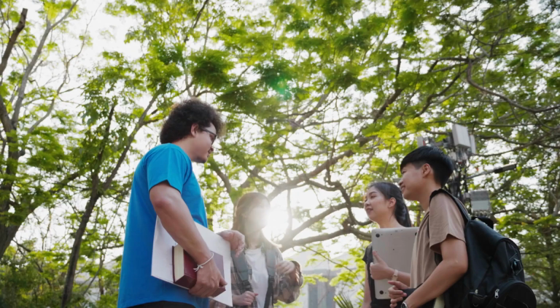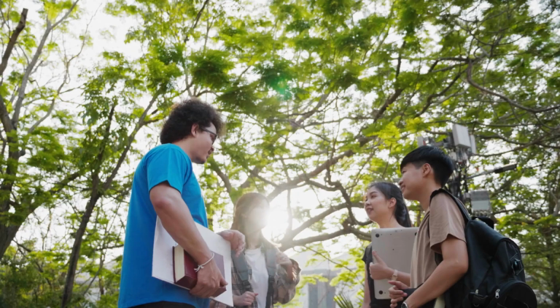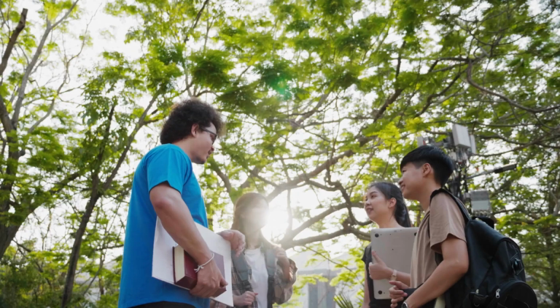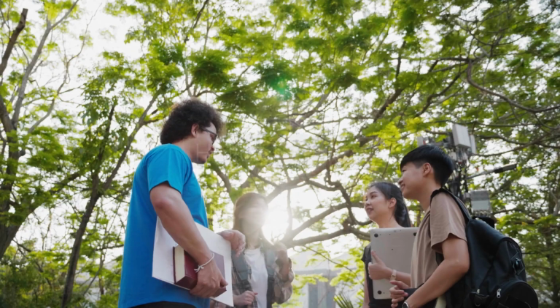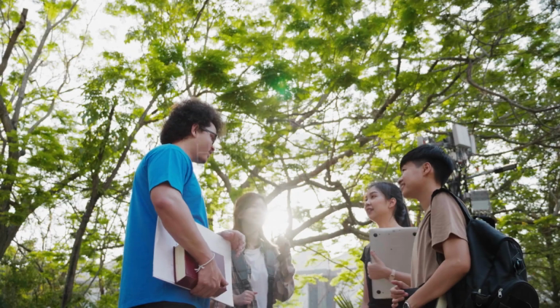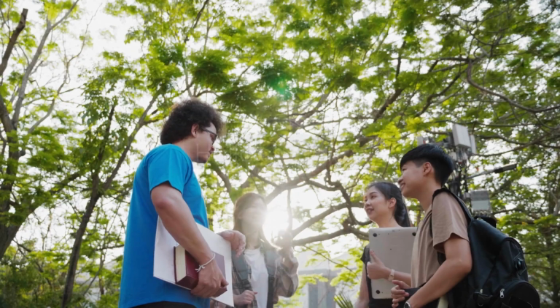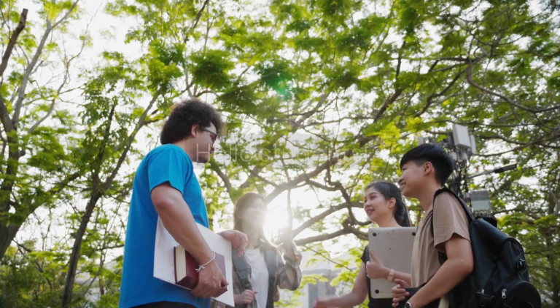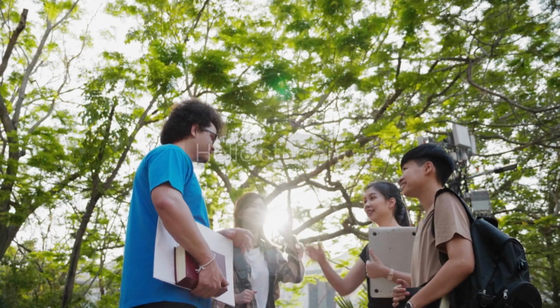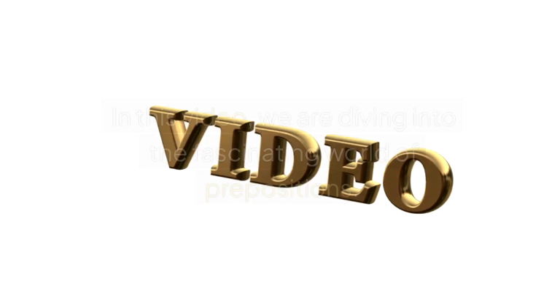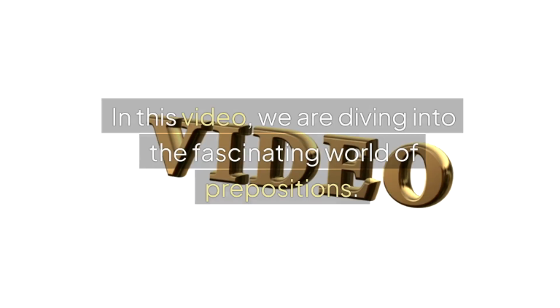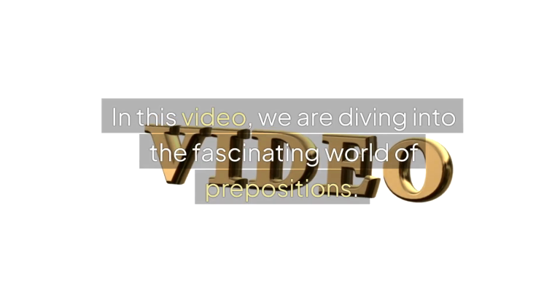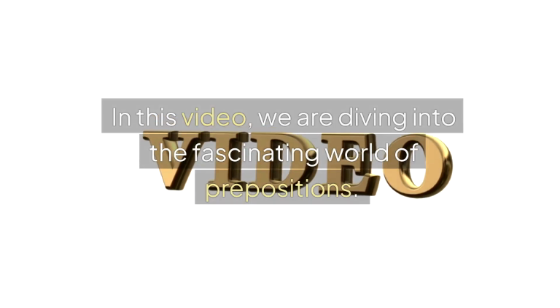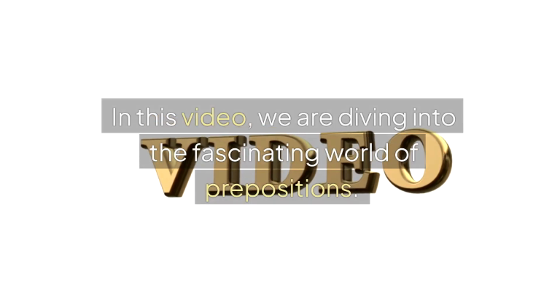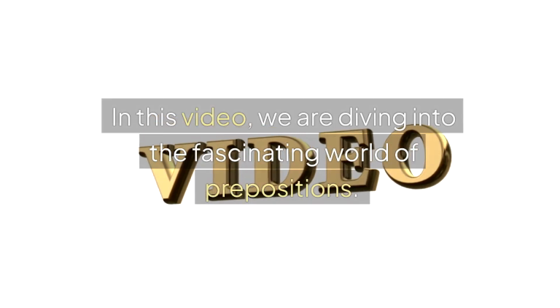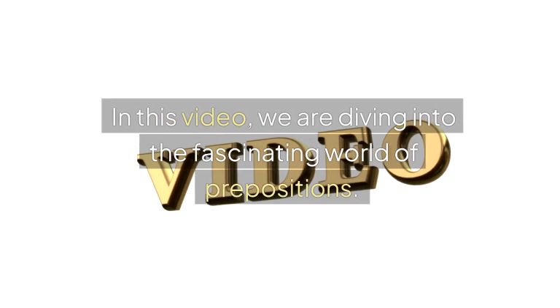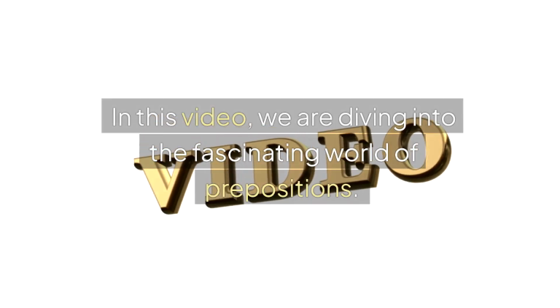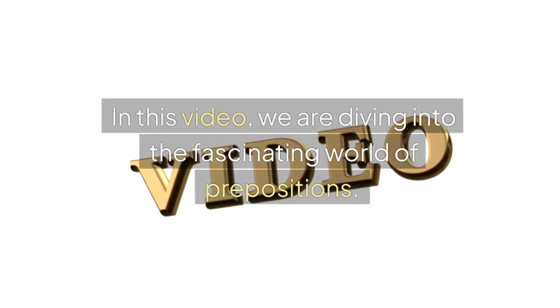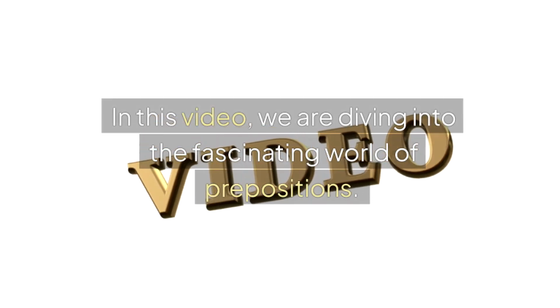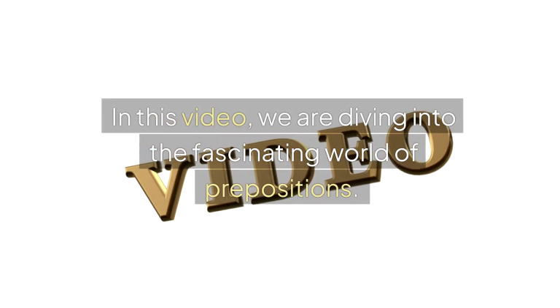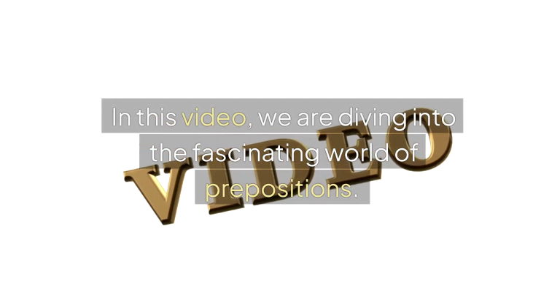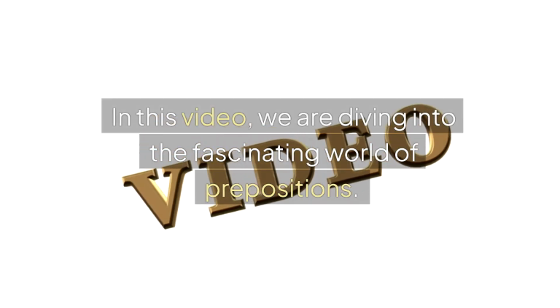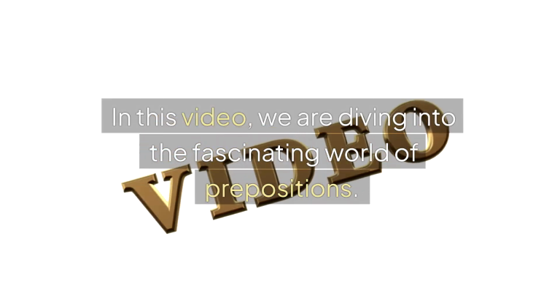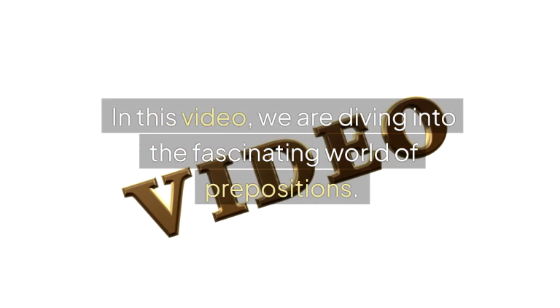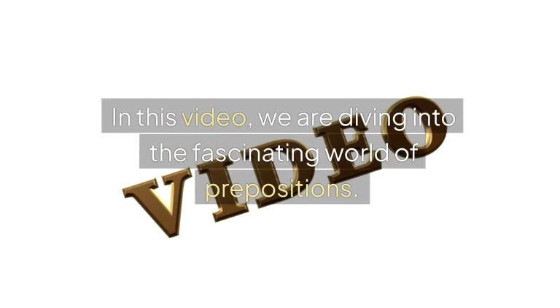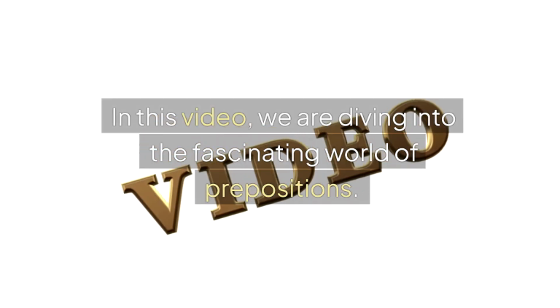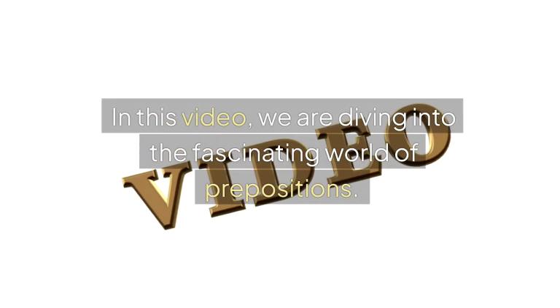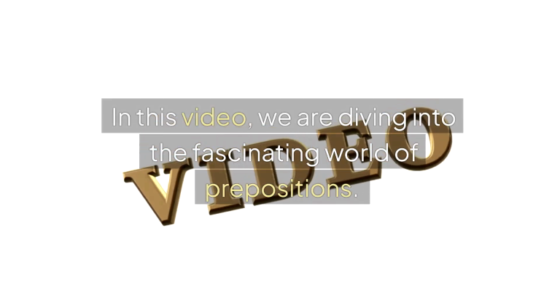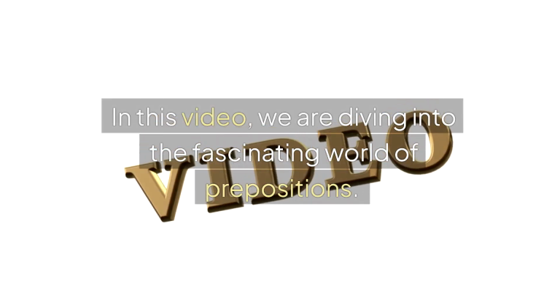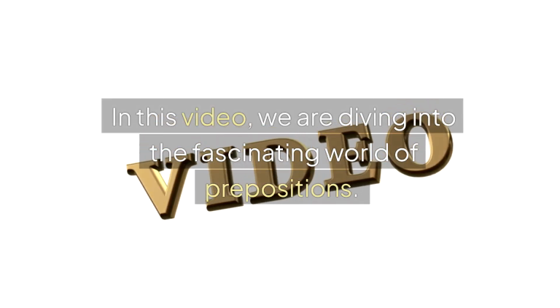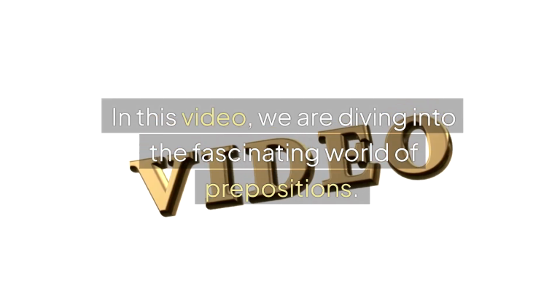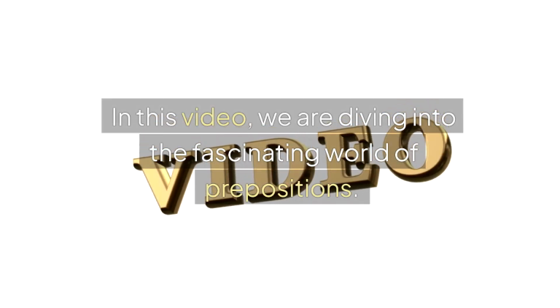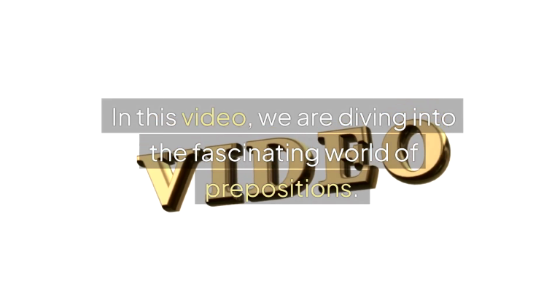Hello students! In this video, we are diving into the fascinating world of prepositions.